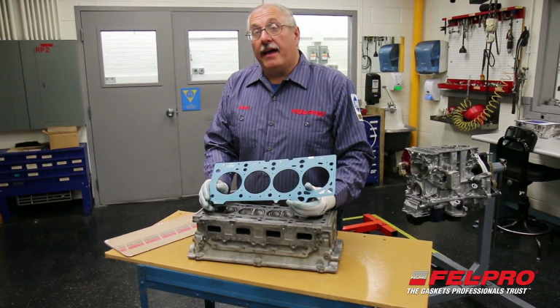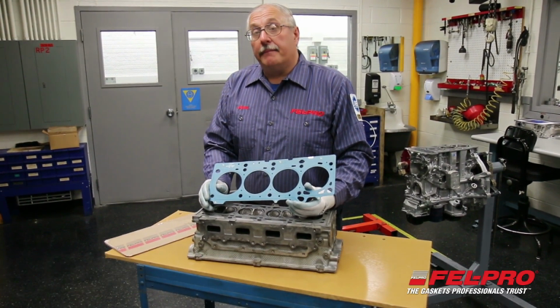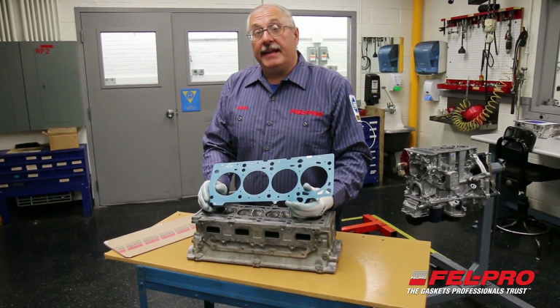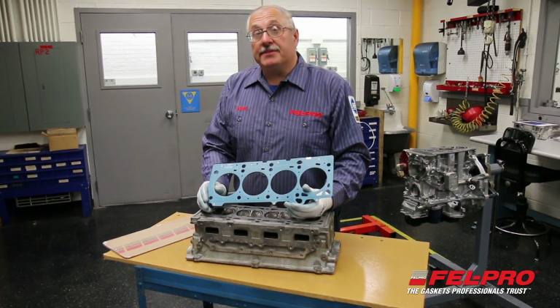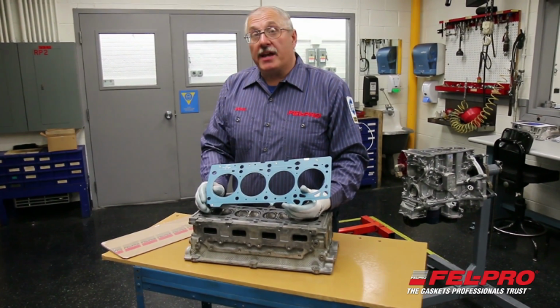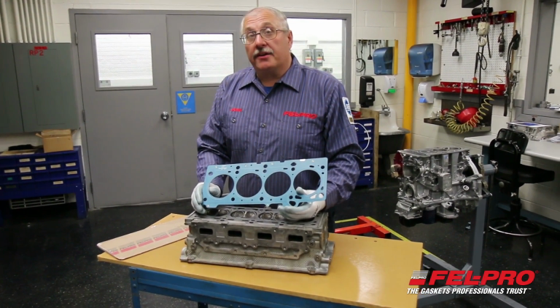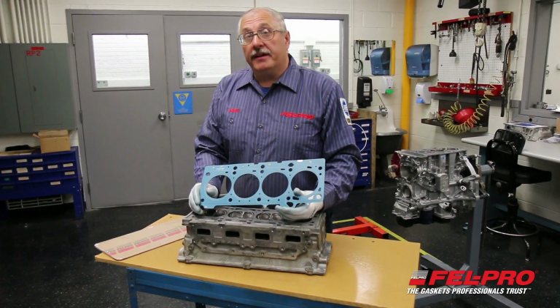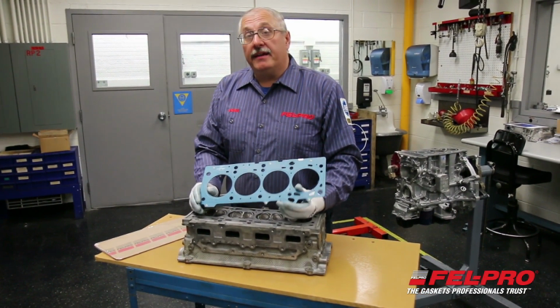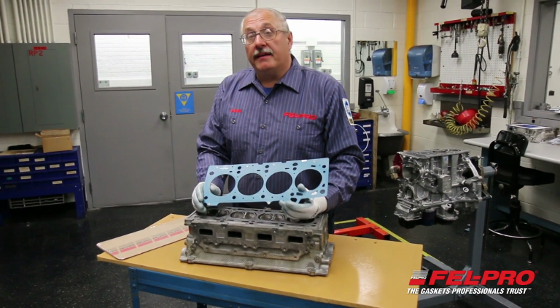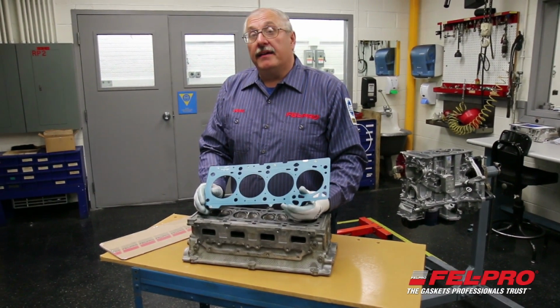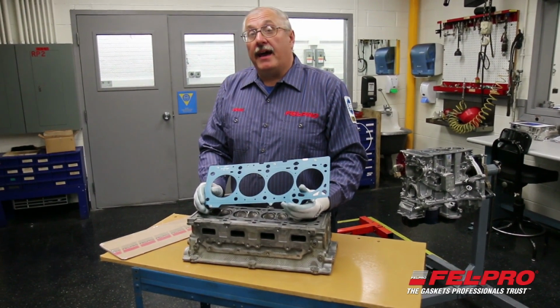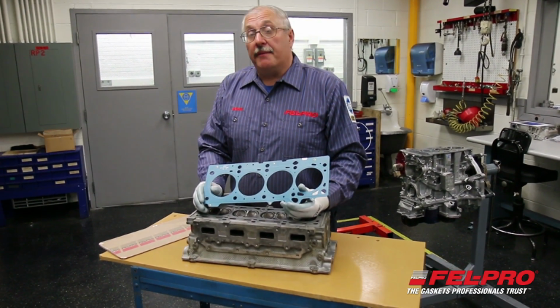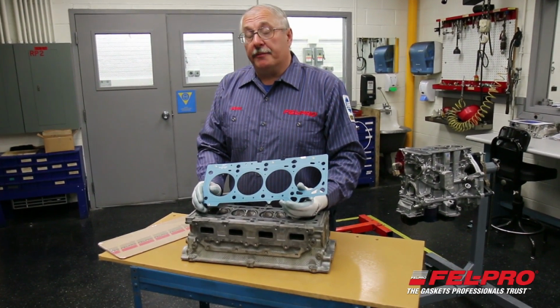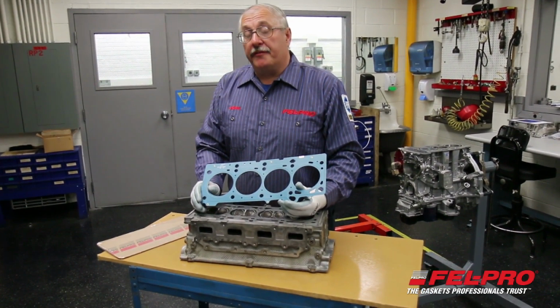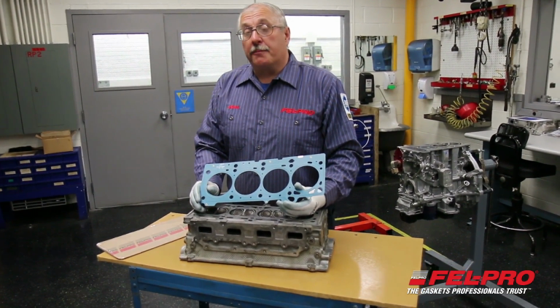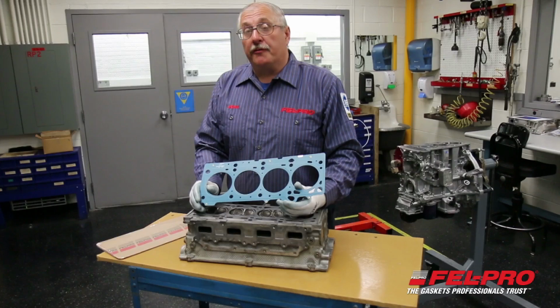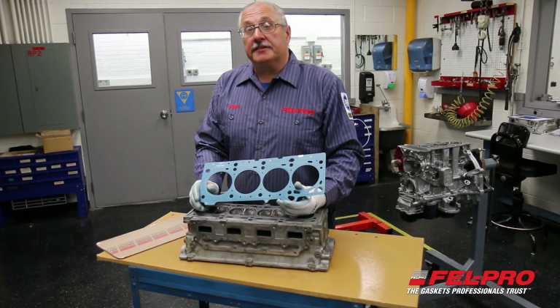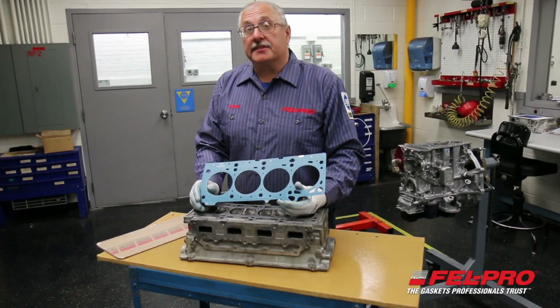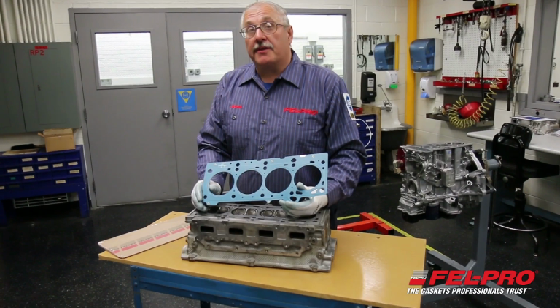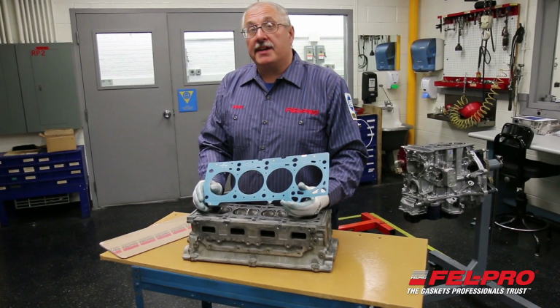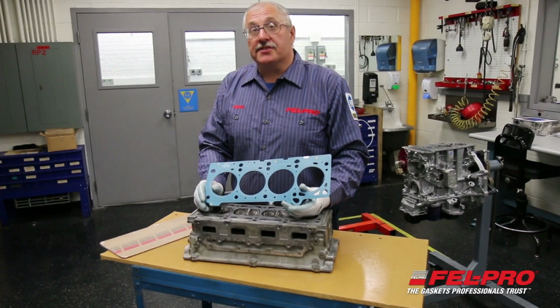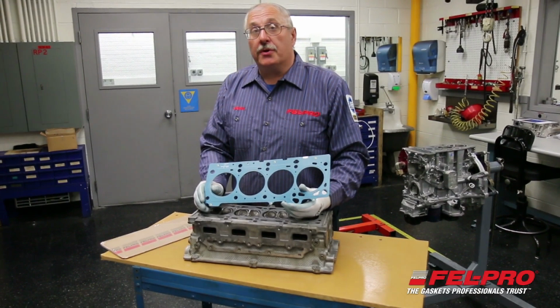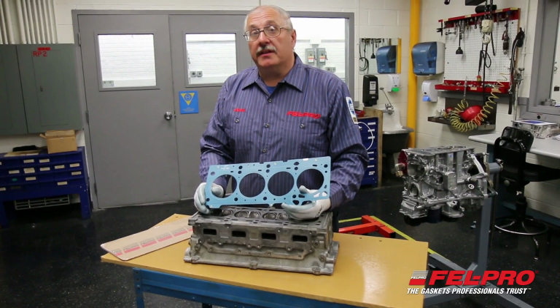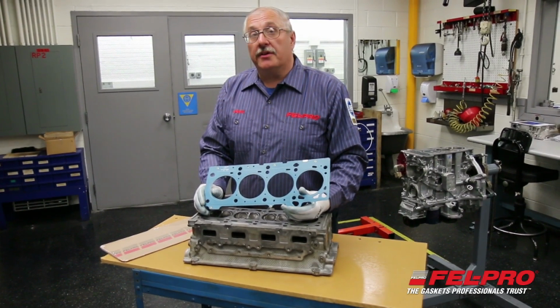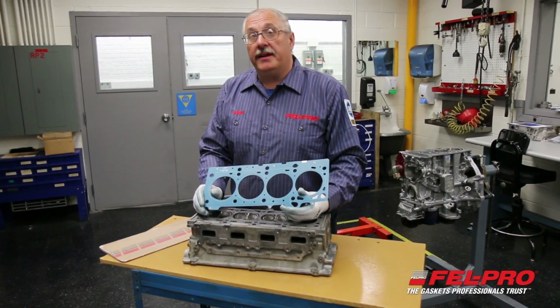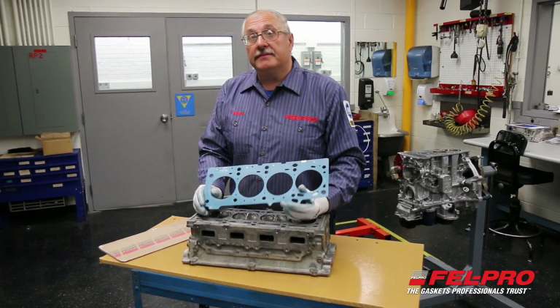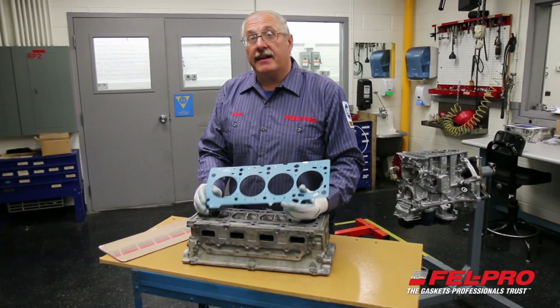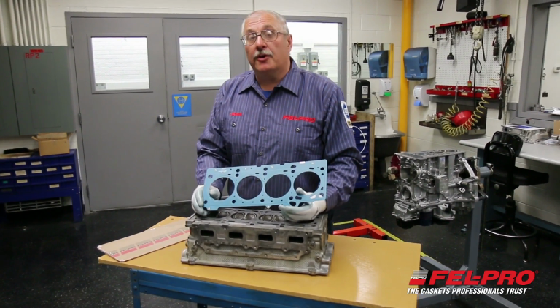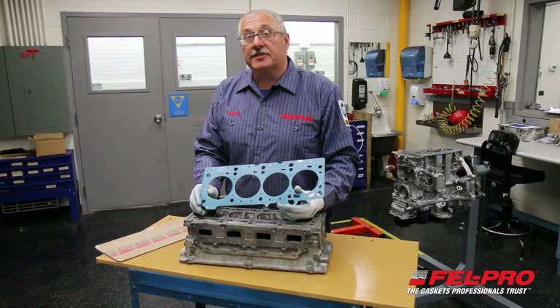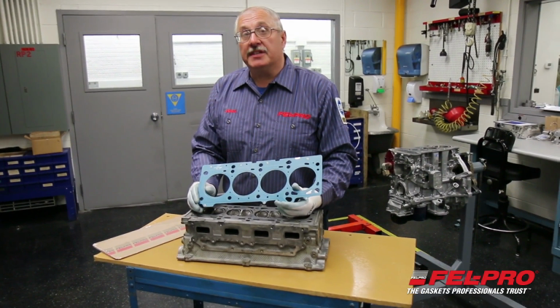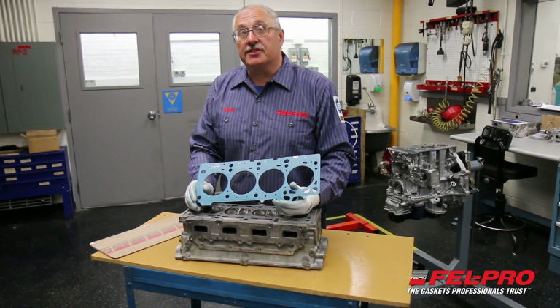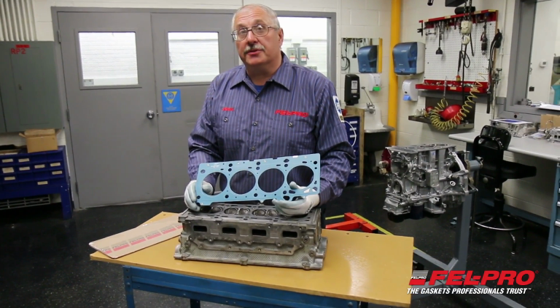My name is Jan Gernig. I'm from the Felpro Field Test Garage in Skokie, Illinois, and I hope to see you soon.